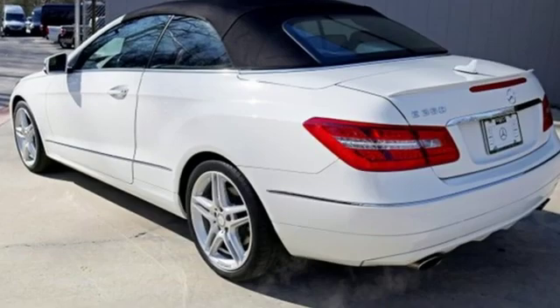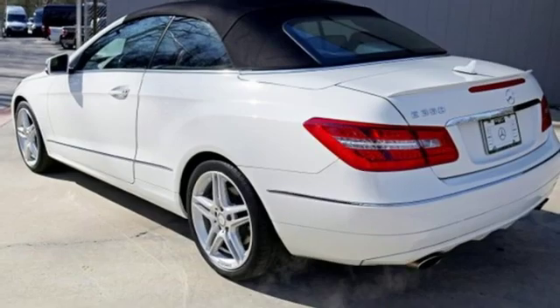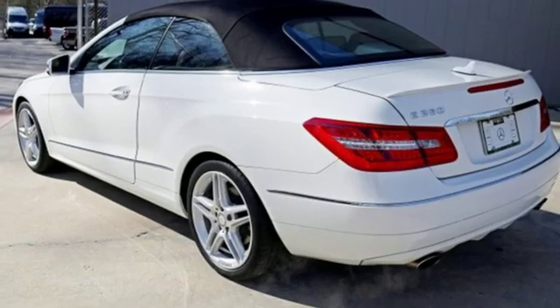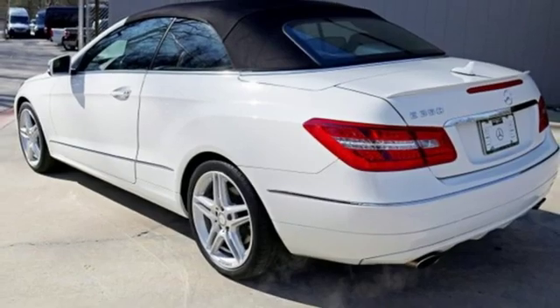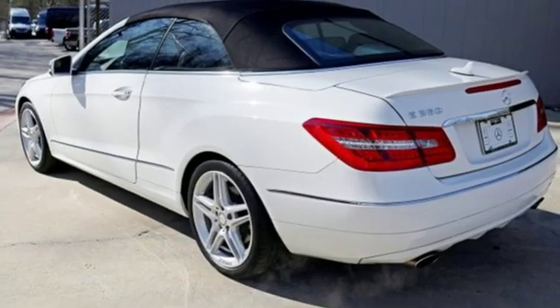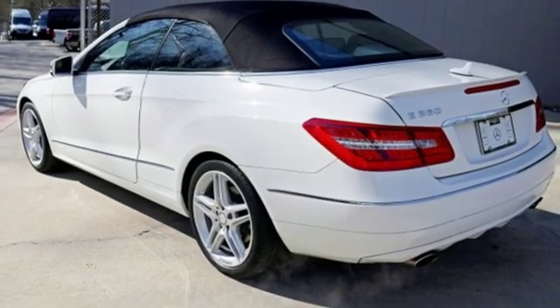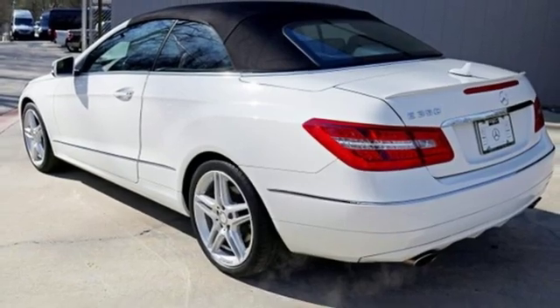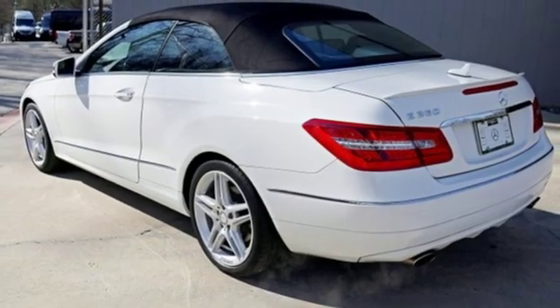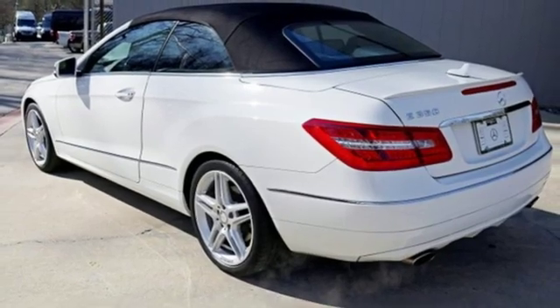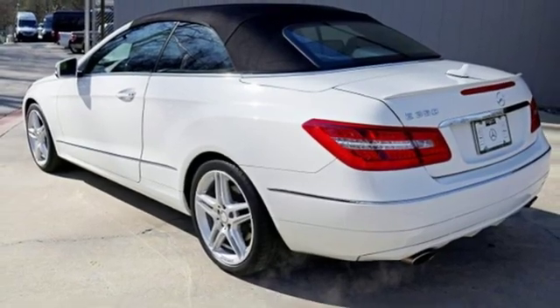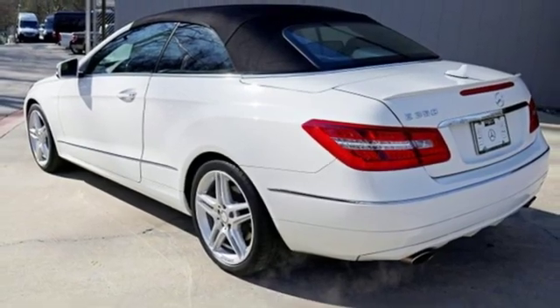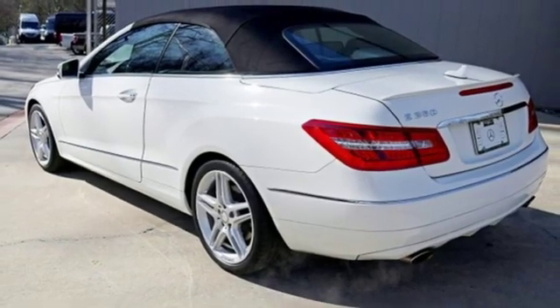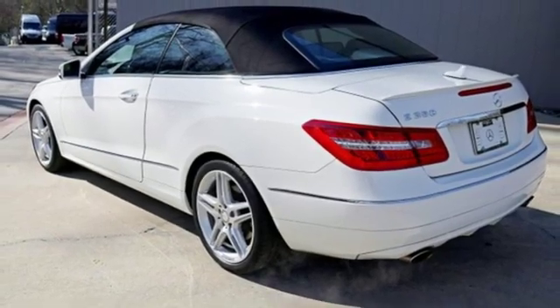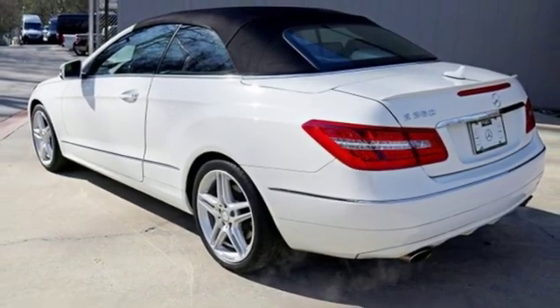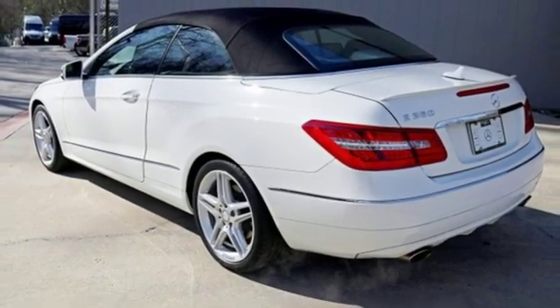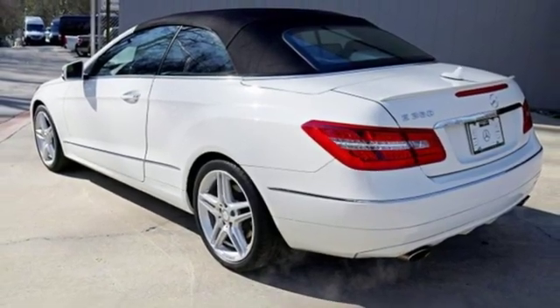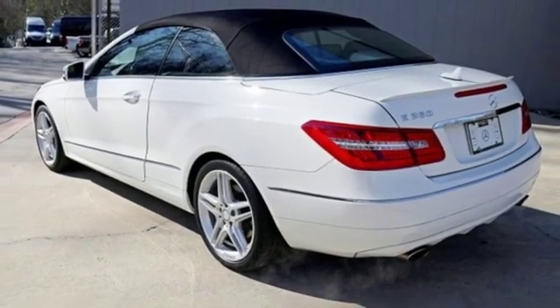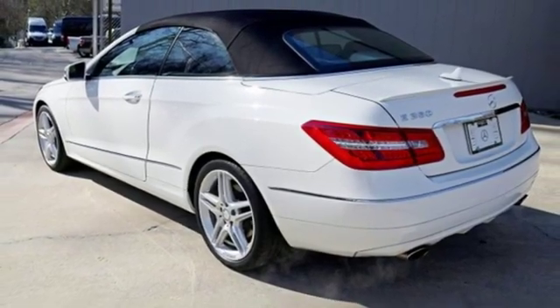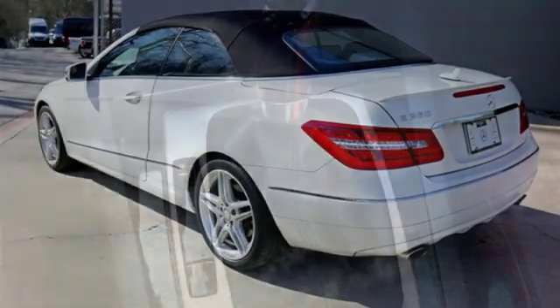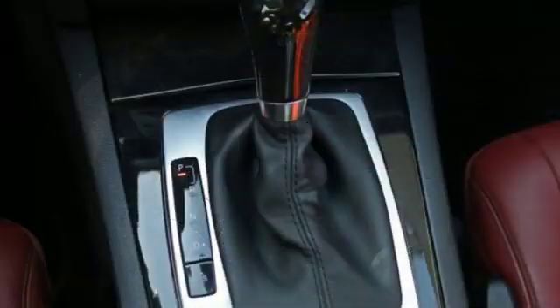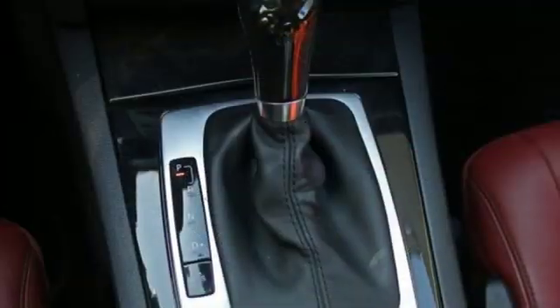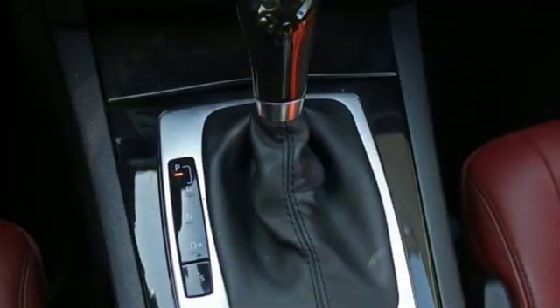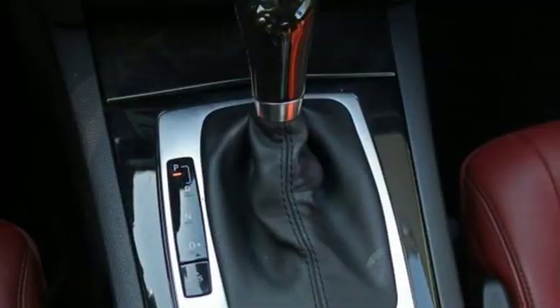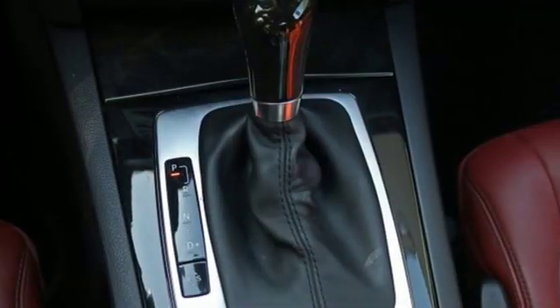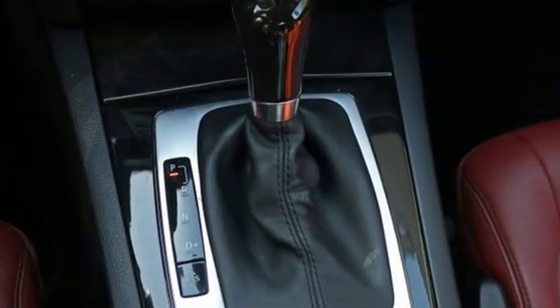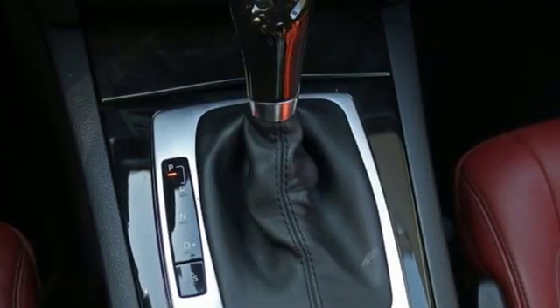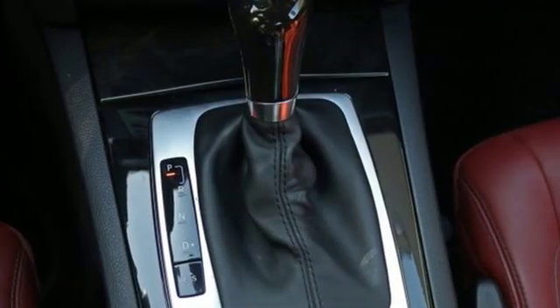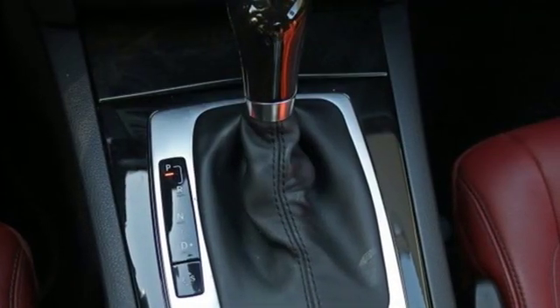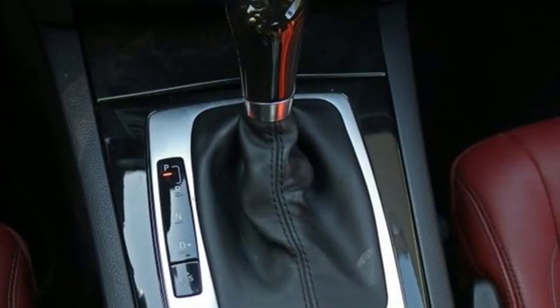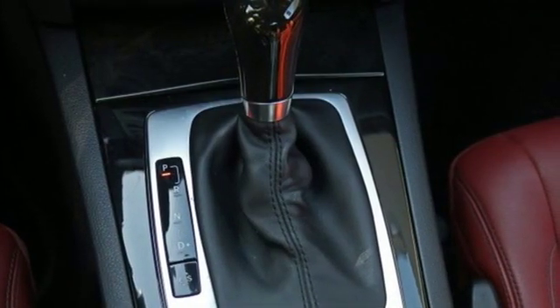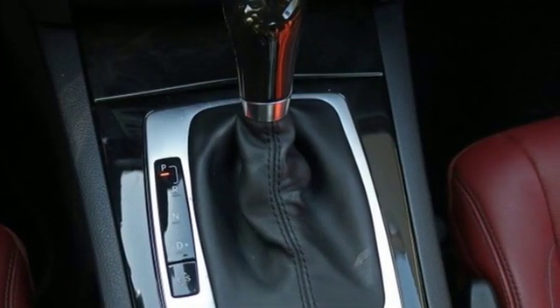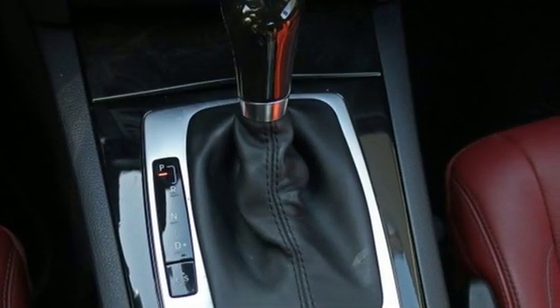Automatic transmission, power convertible roof, gas pressurized shocks, and V6 engine.